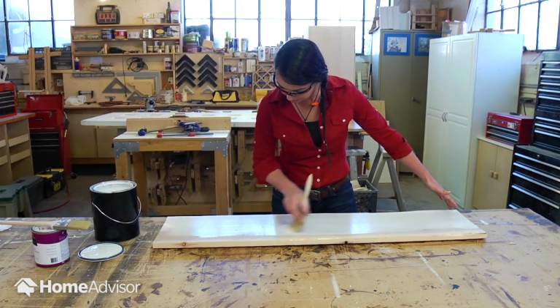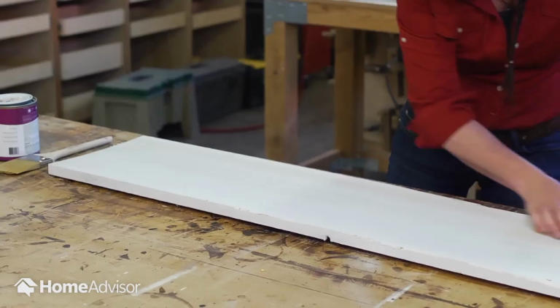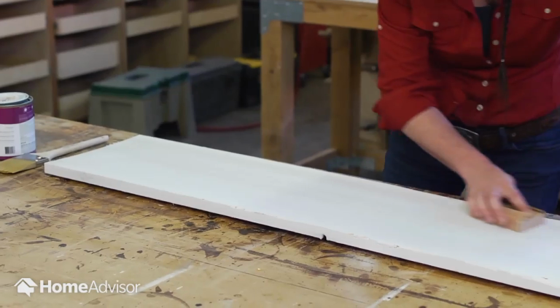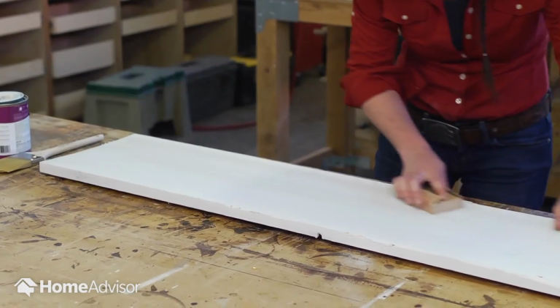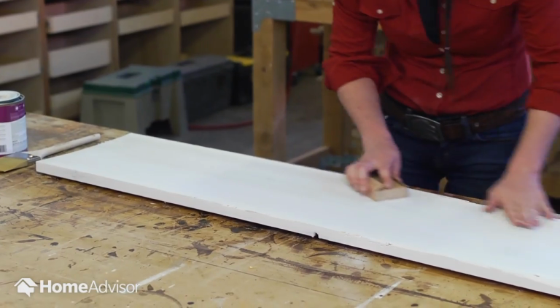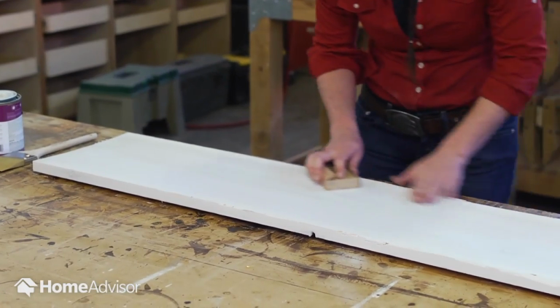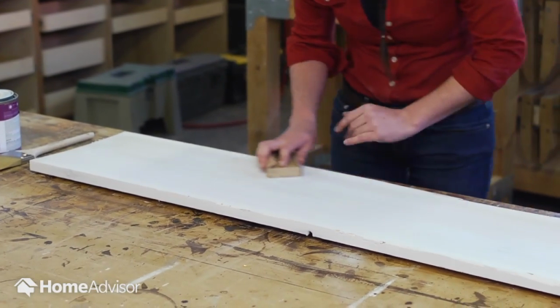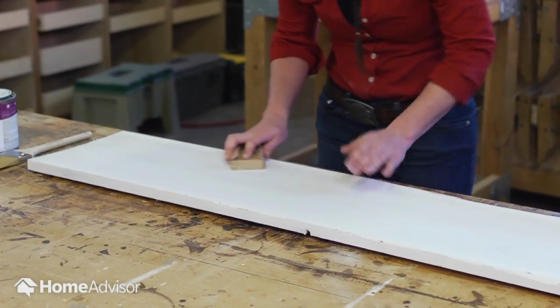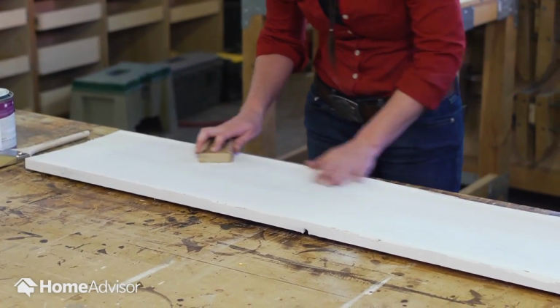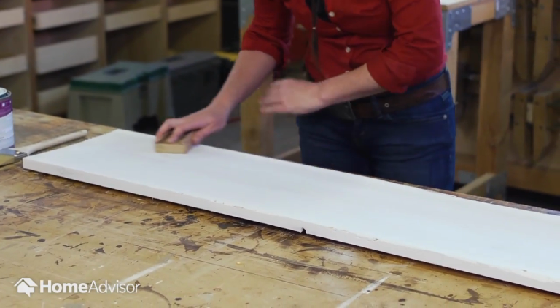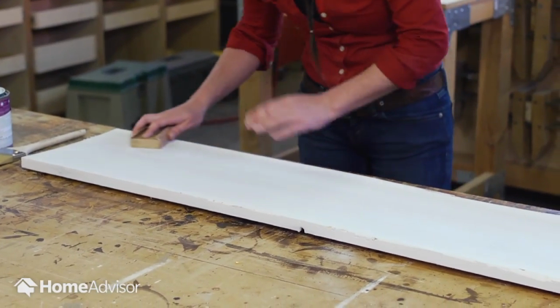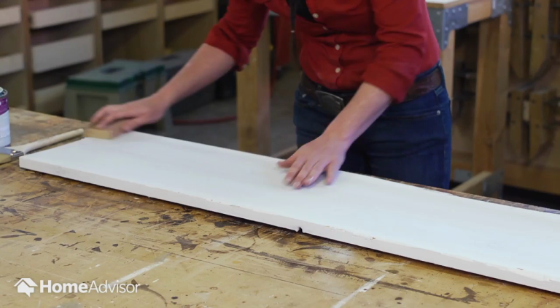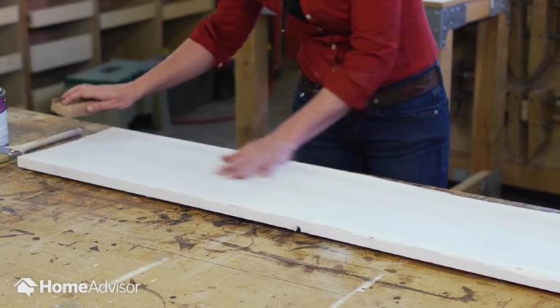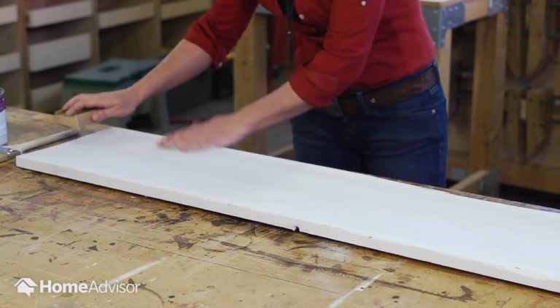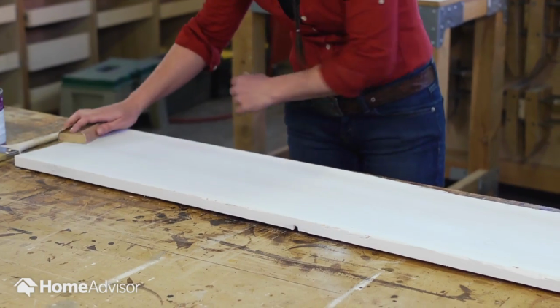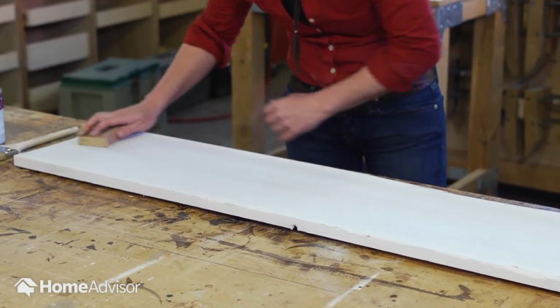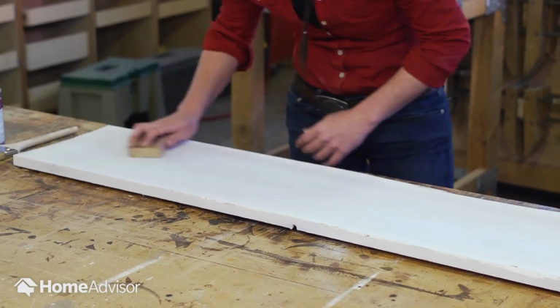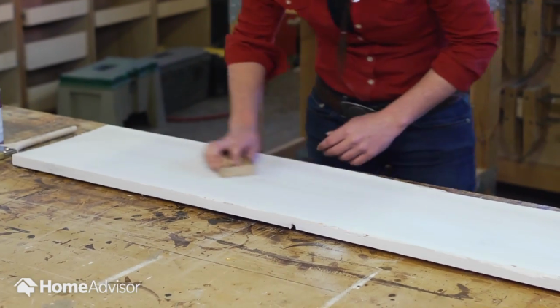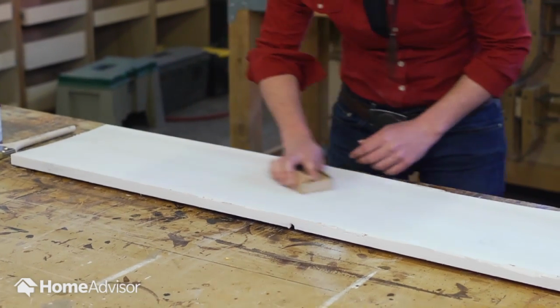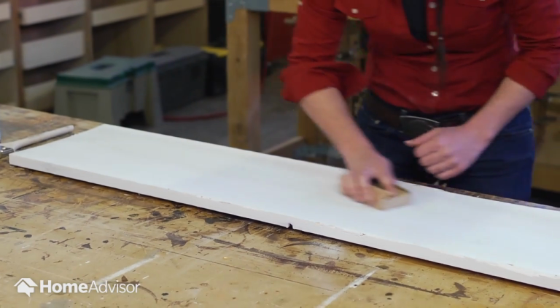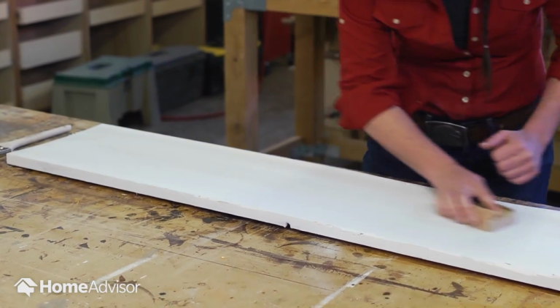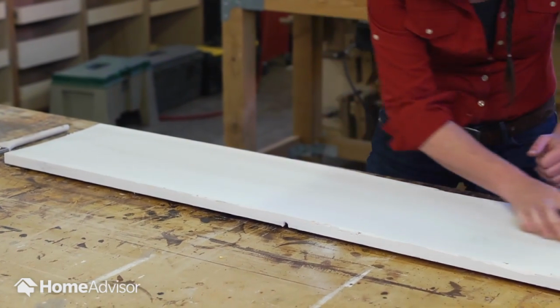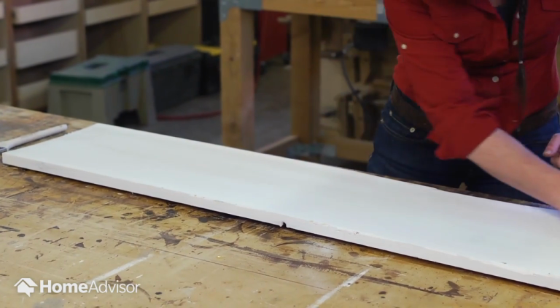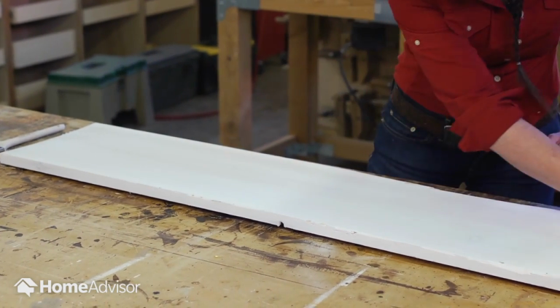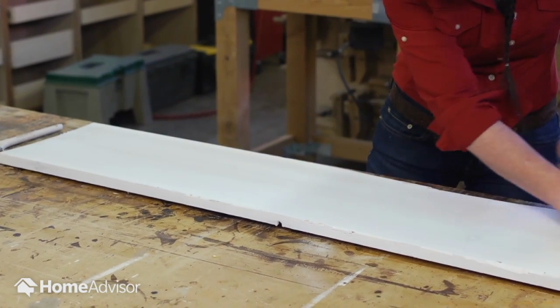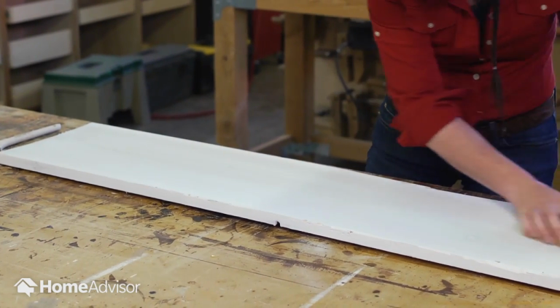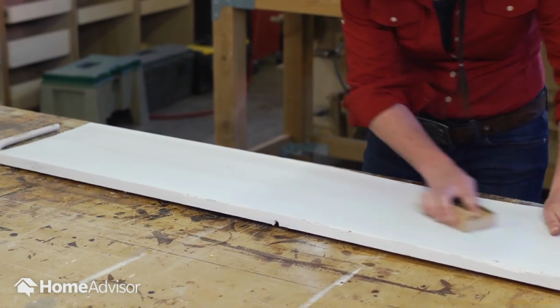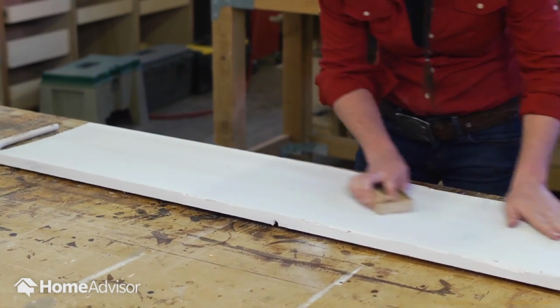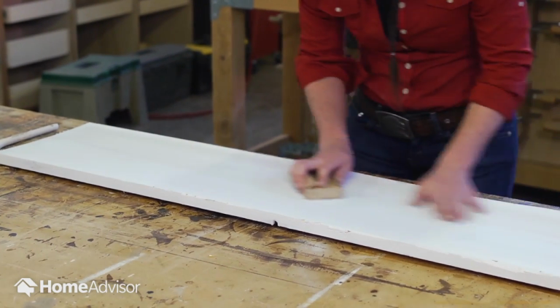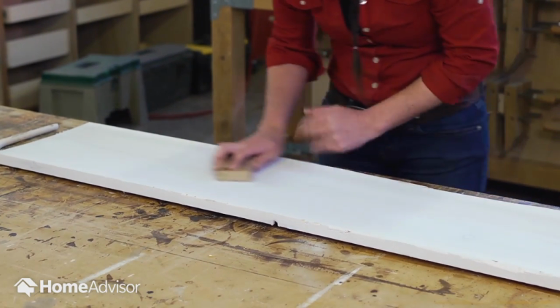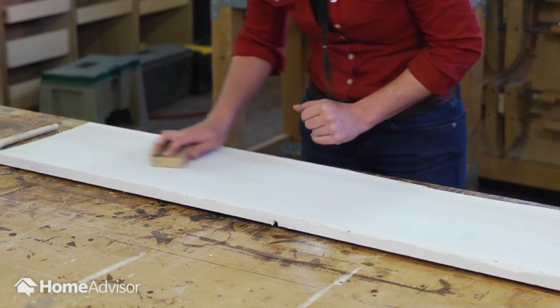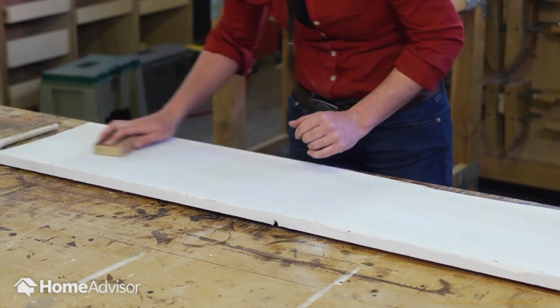Once the primer is dried, sand the primed wood using a fine-grained sandpaper until the surface is smooth.